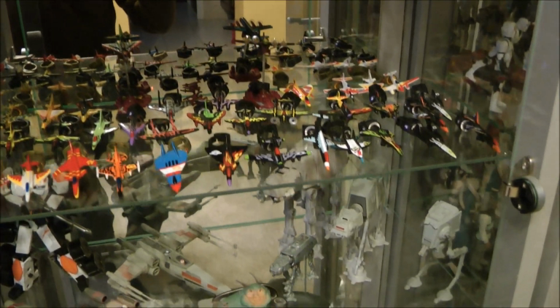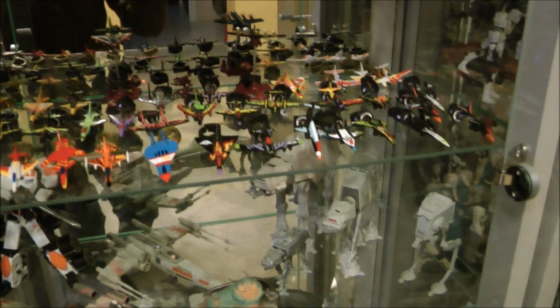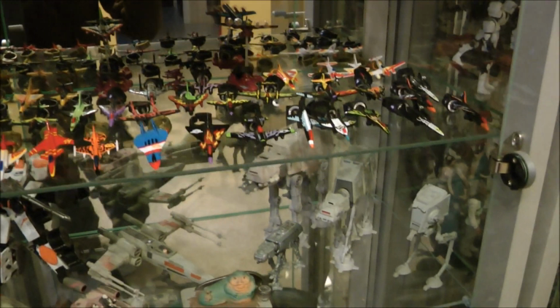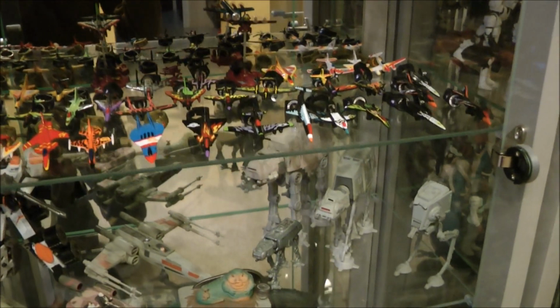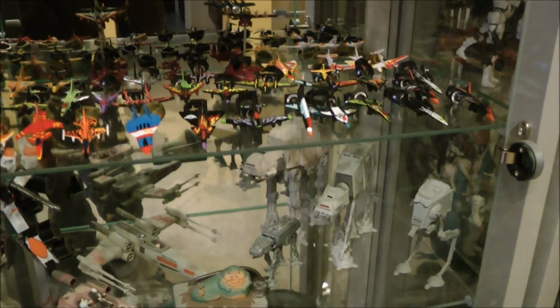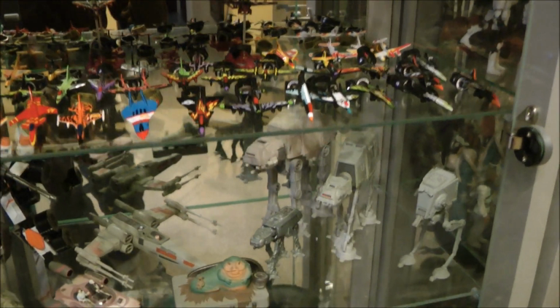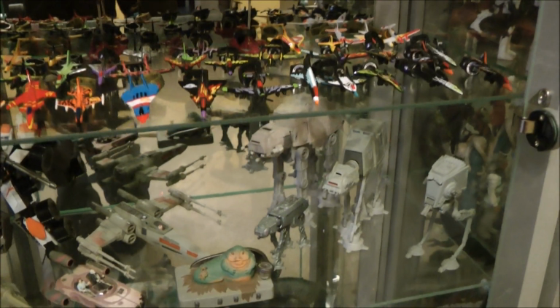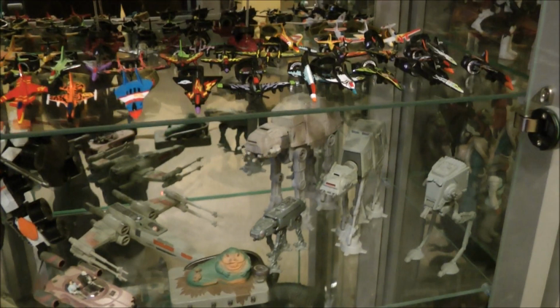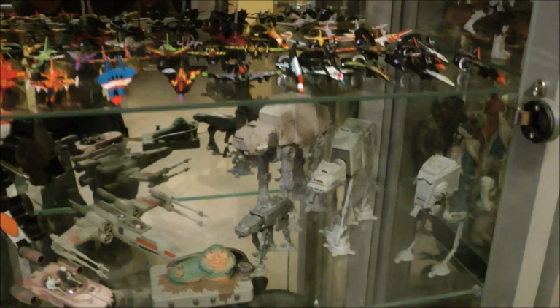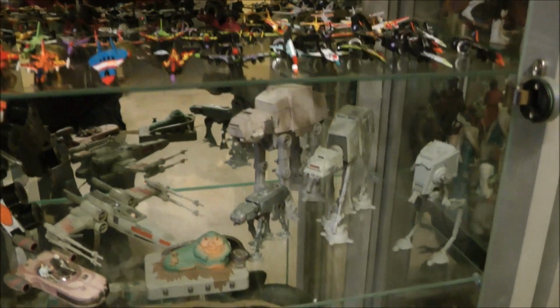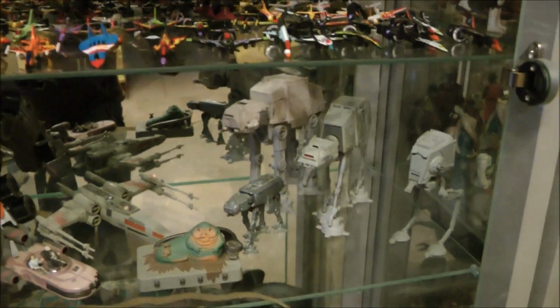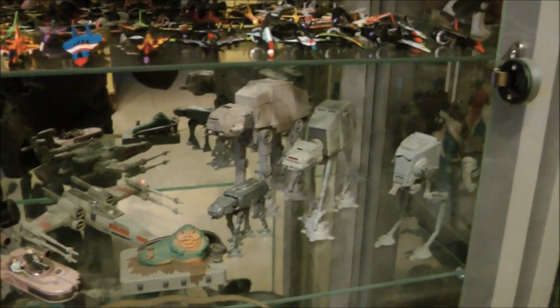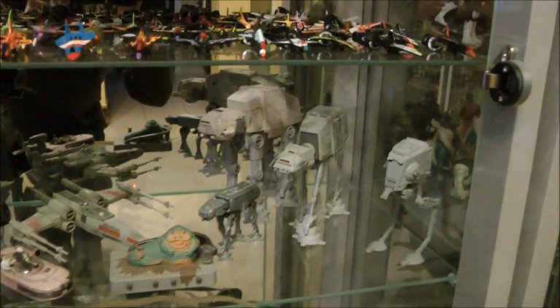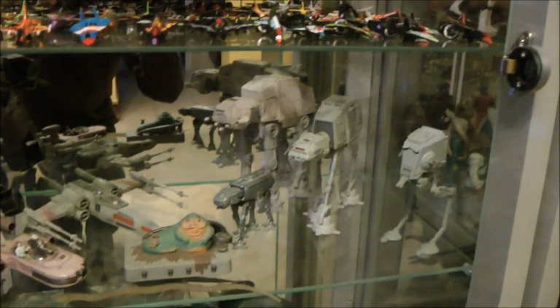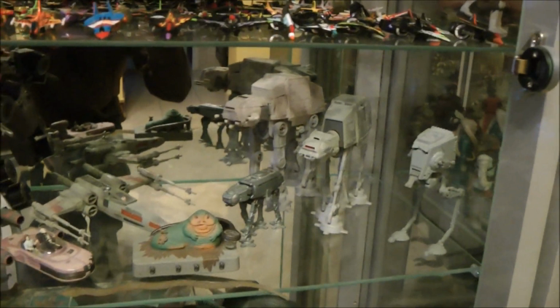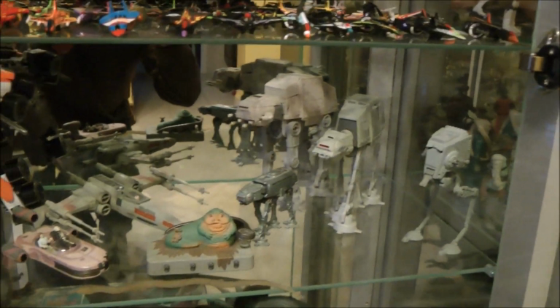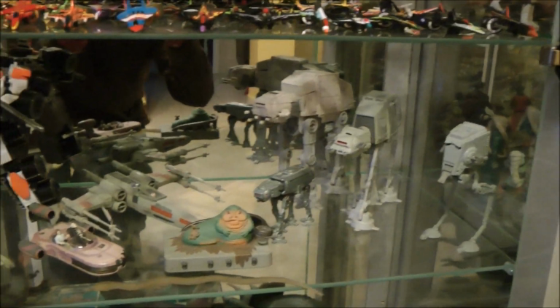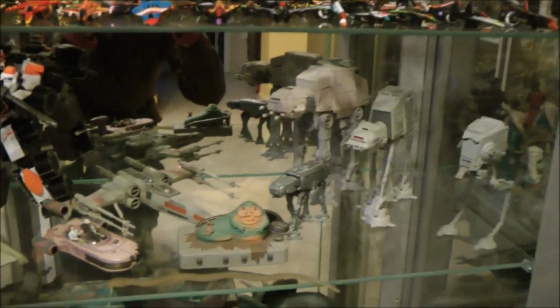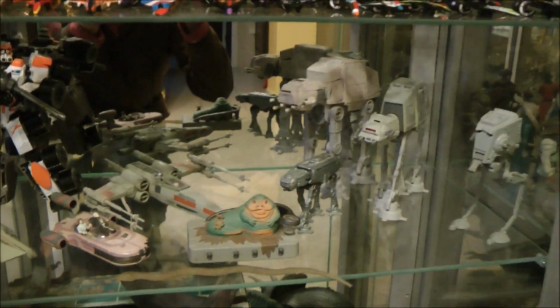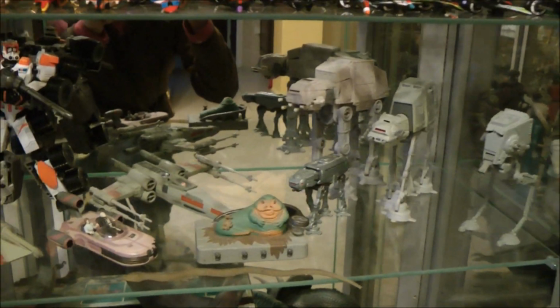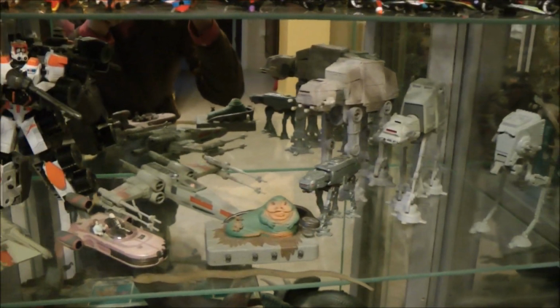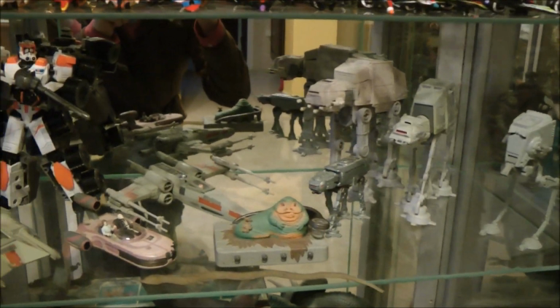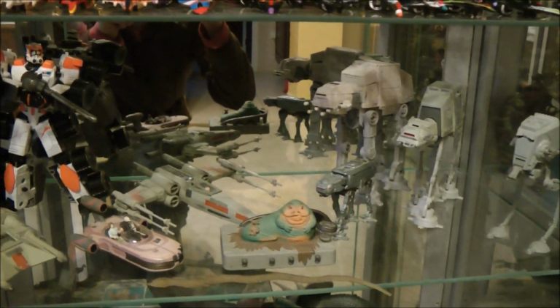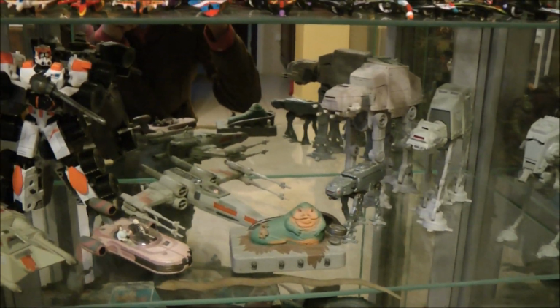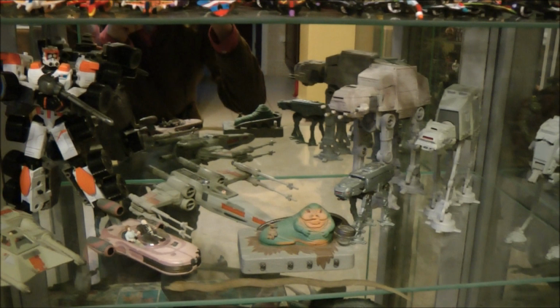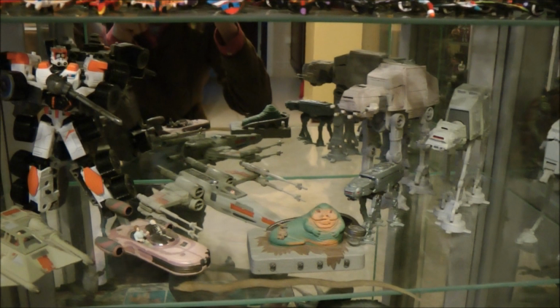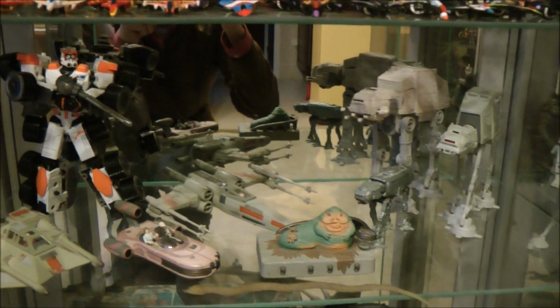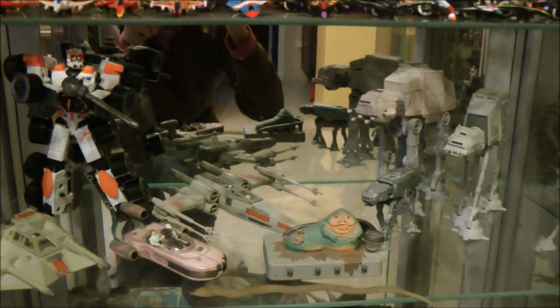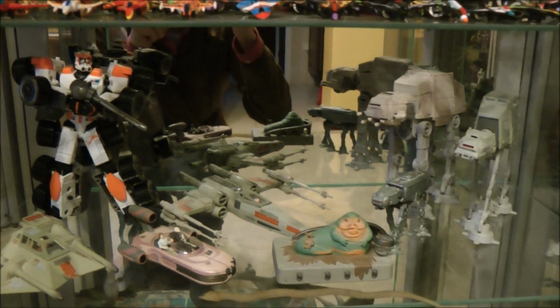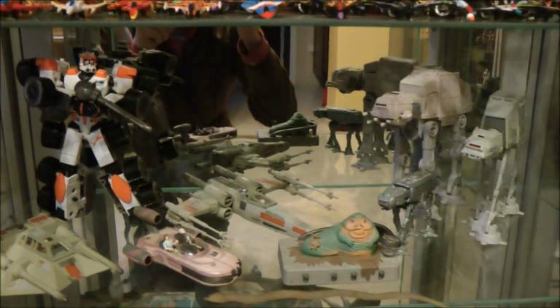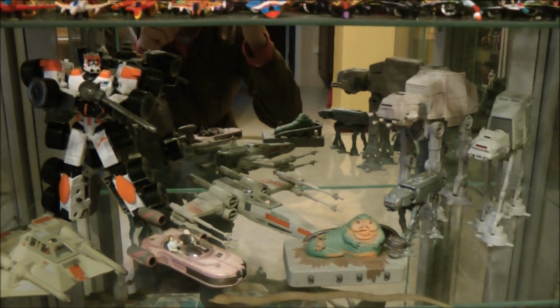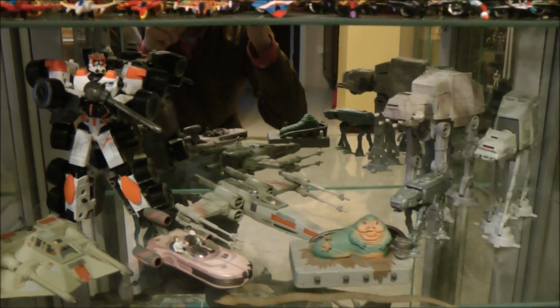Next, we have a small Star Wars display, which features some Action Fleet and Transformers crossover figures.